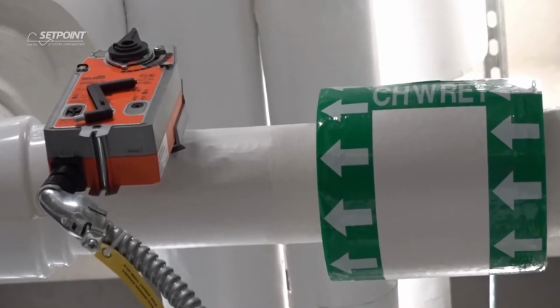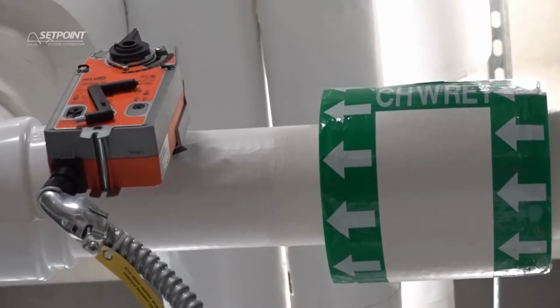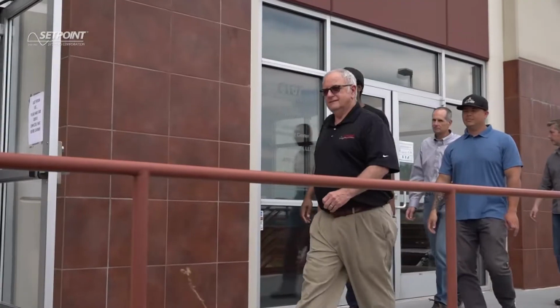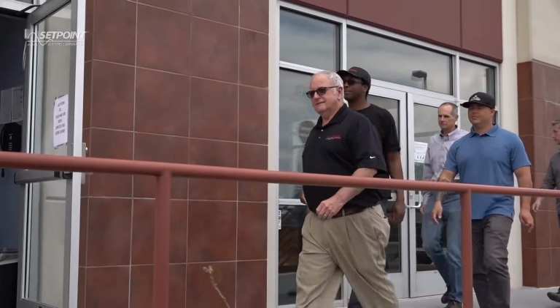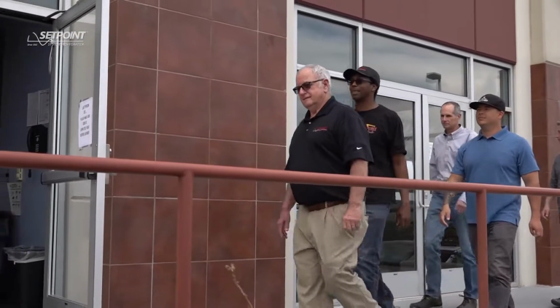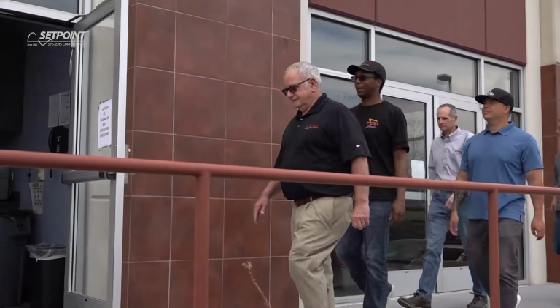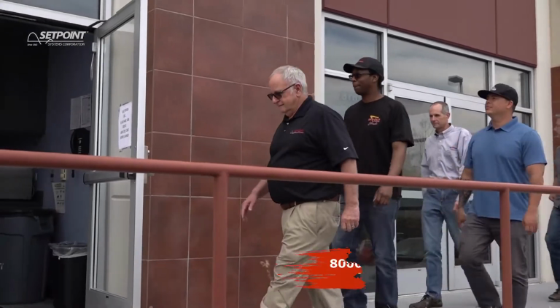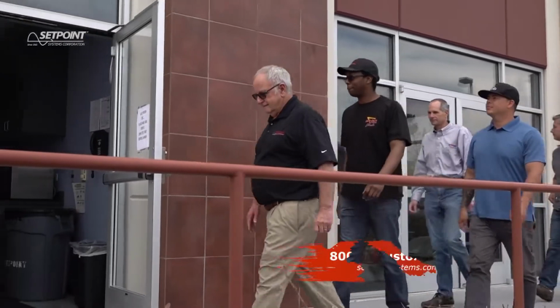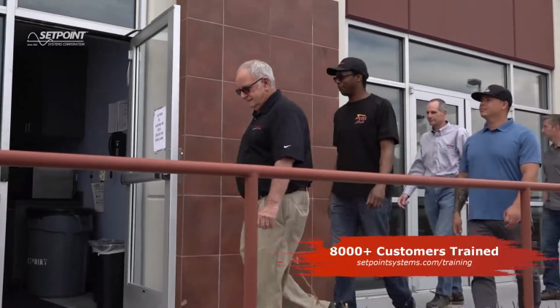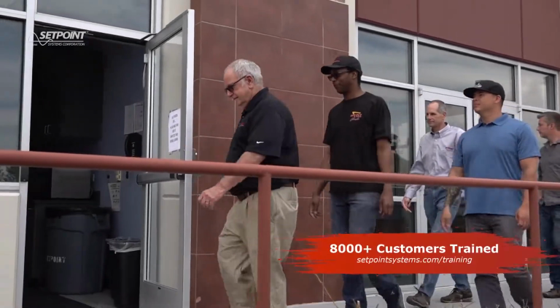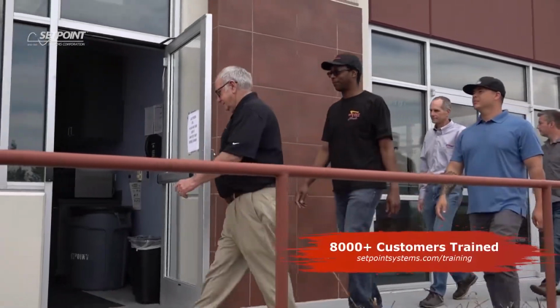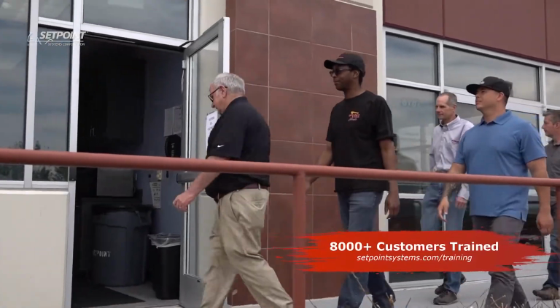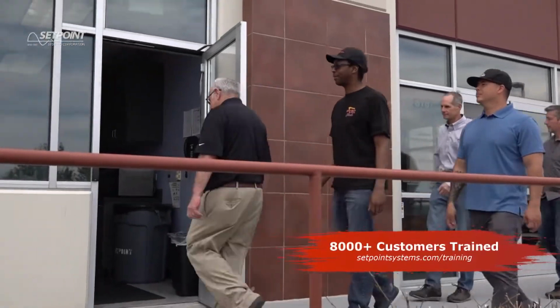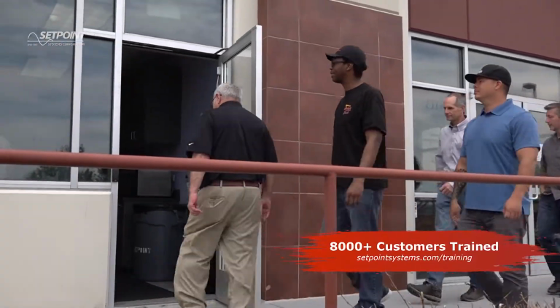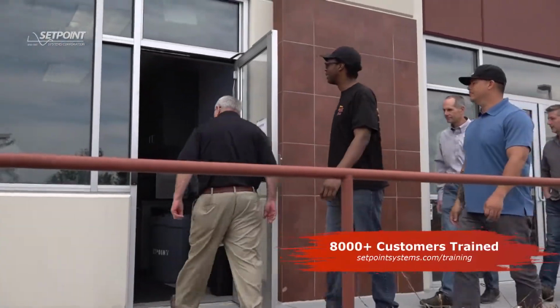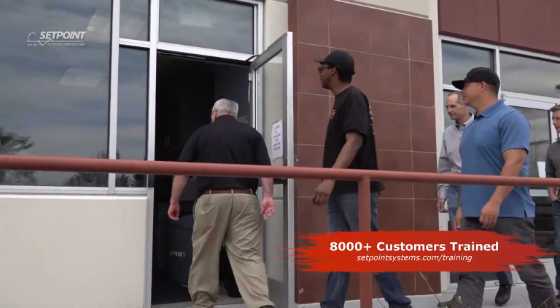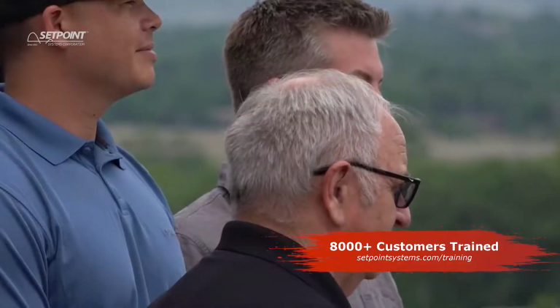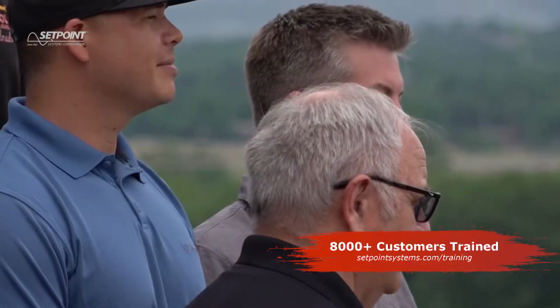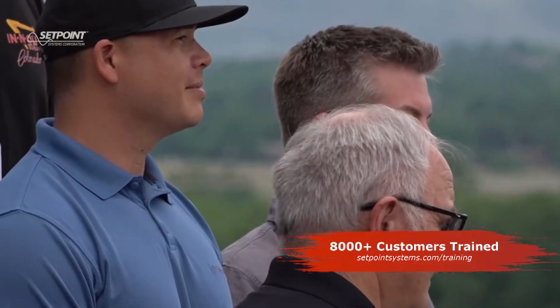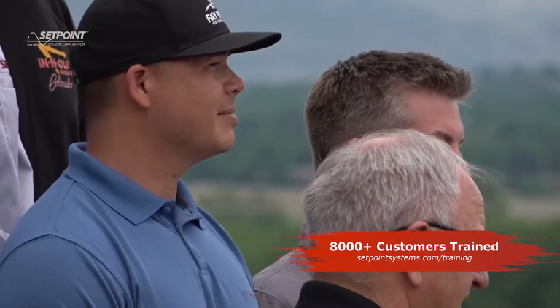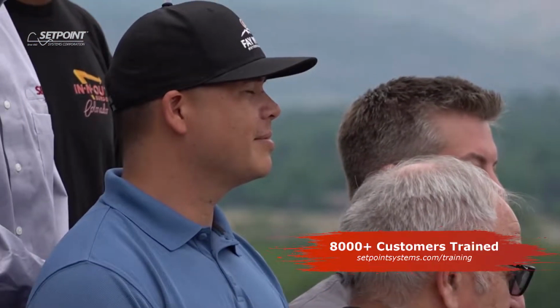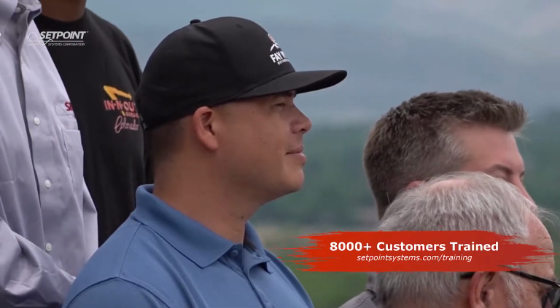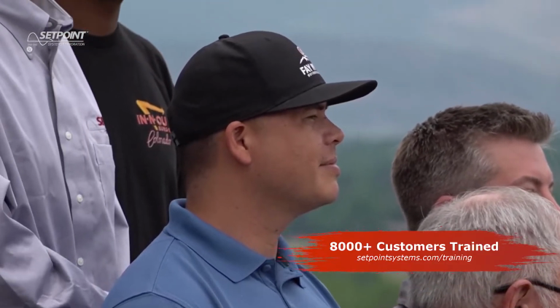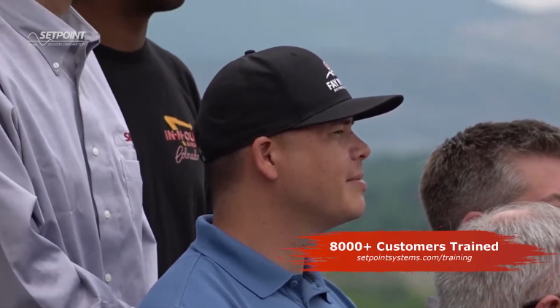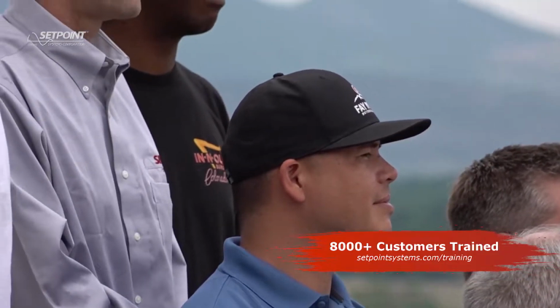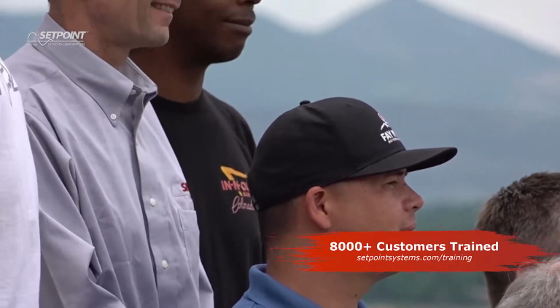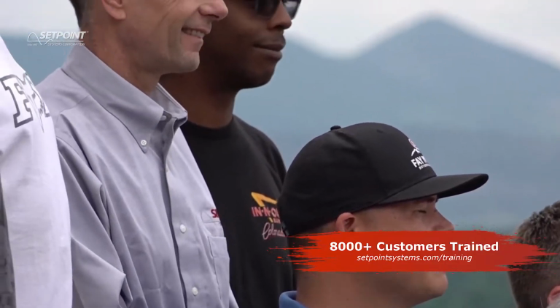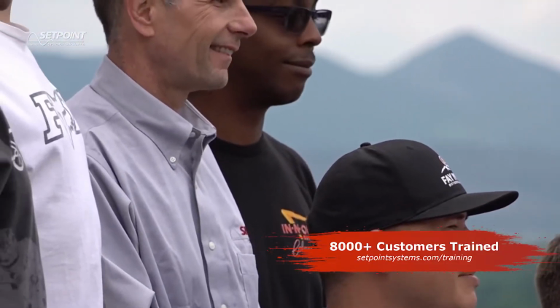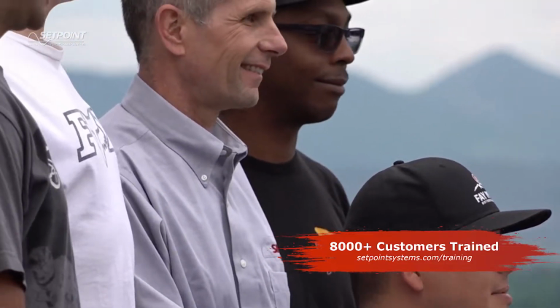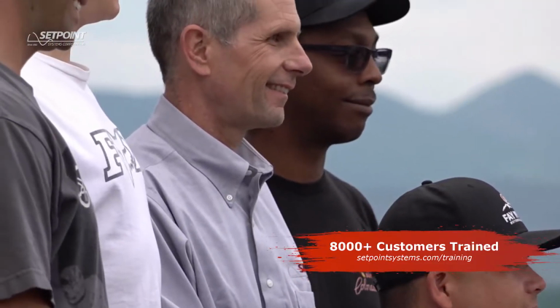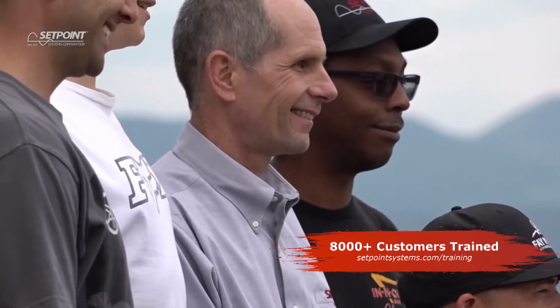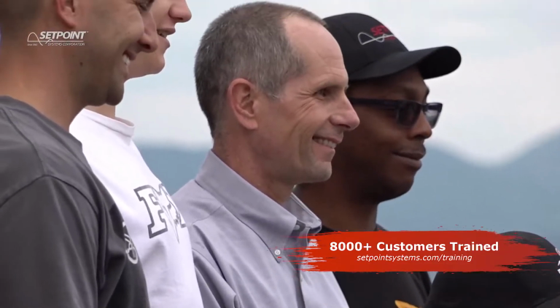After taking this class you'll be able to configure, balance, and operate your own VAV systems more effectively.